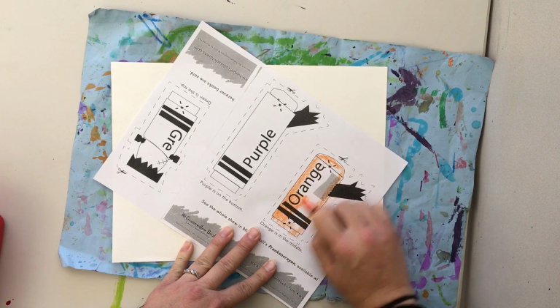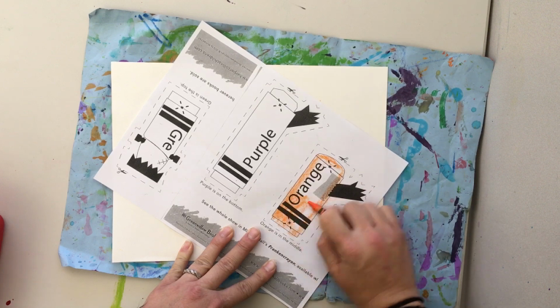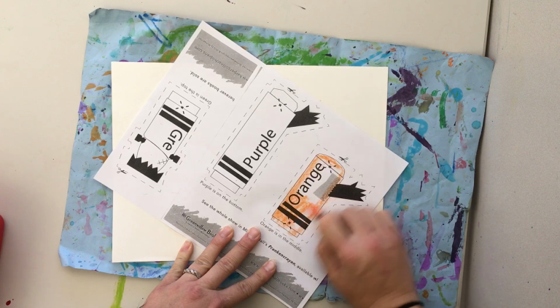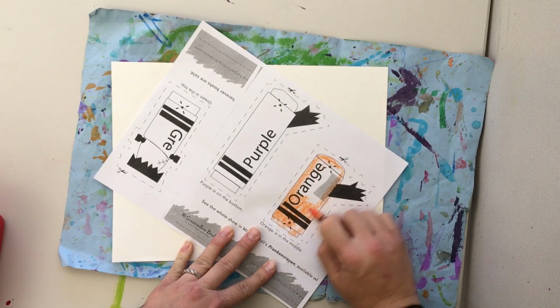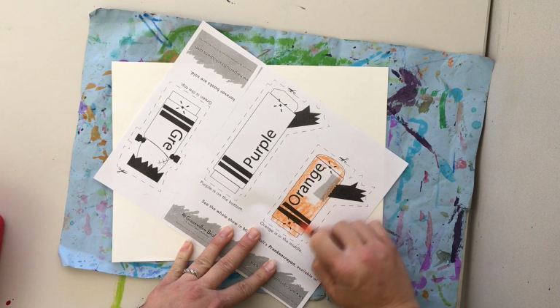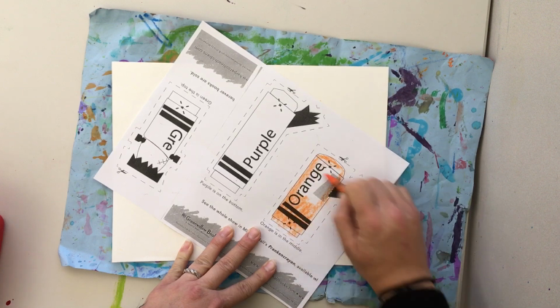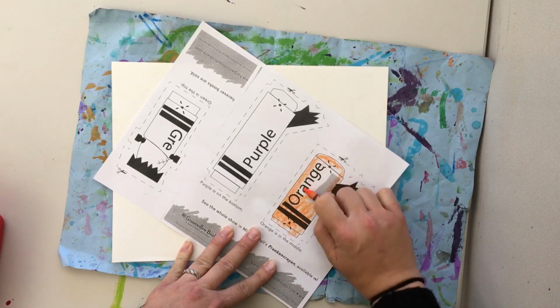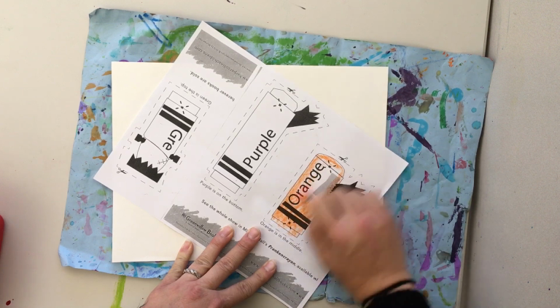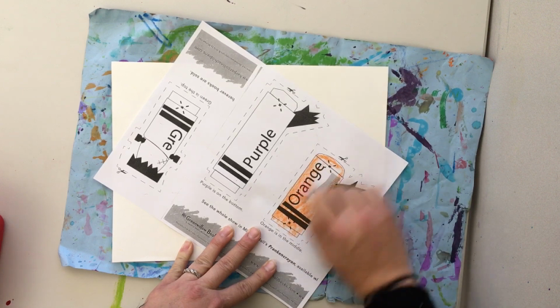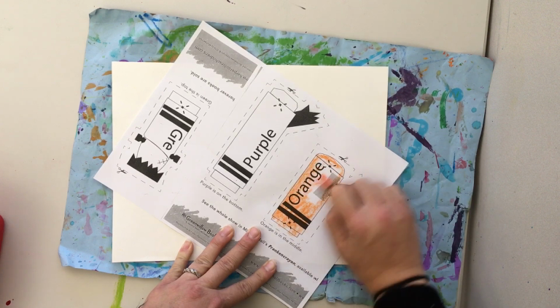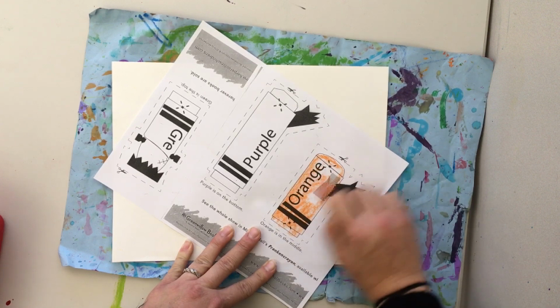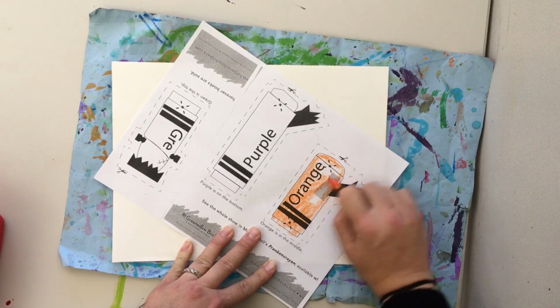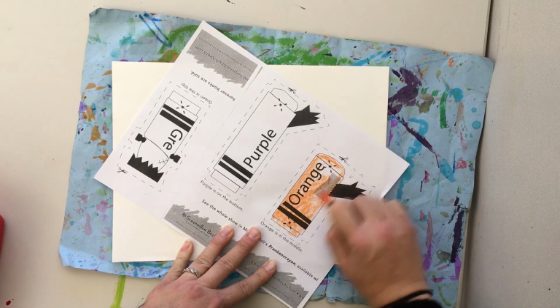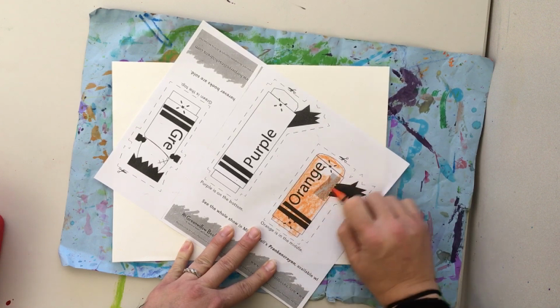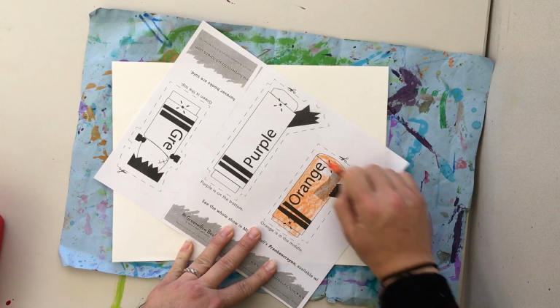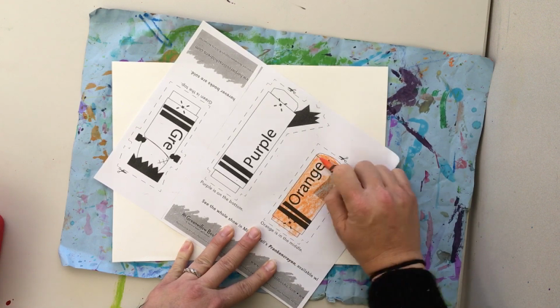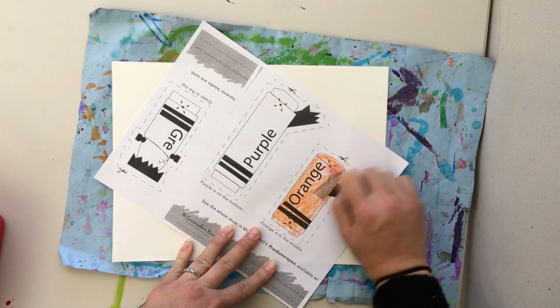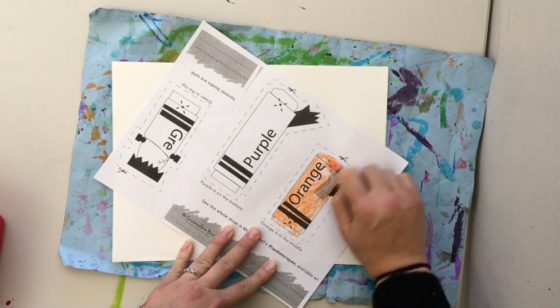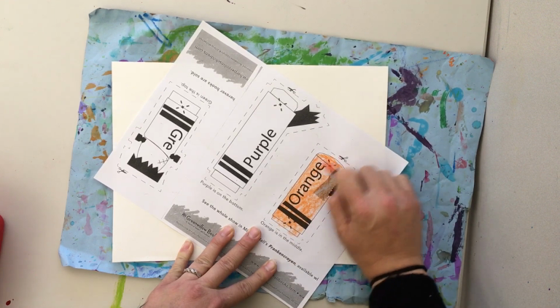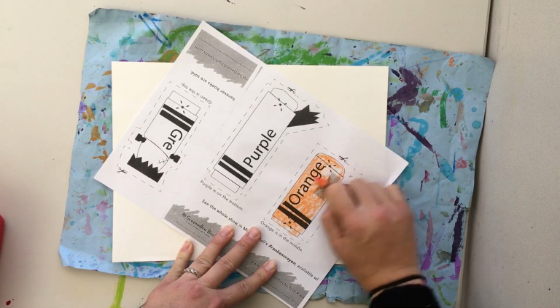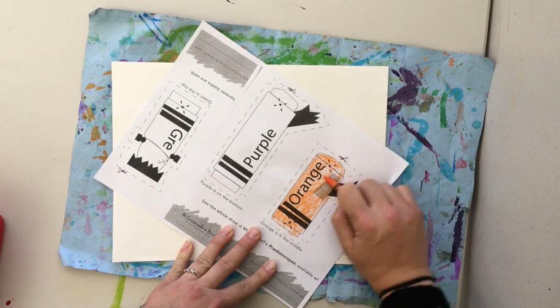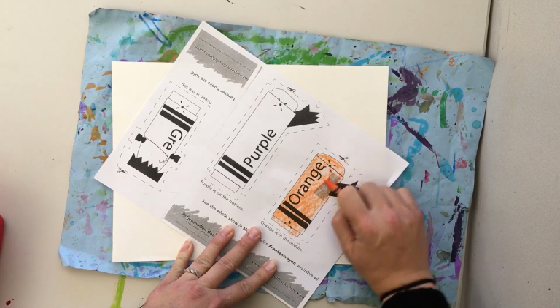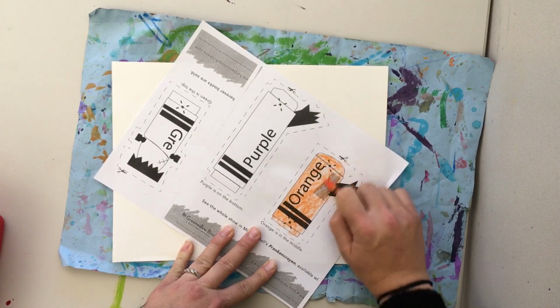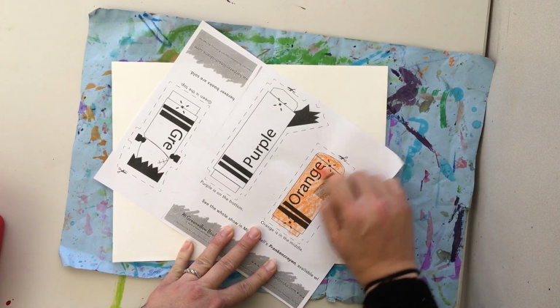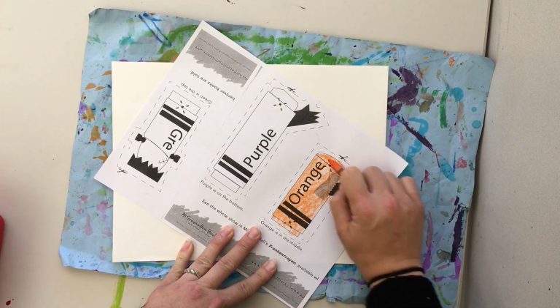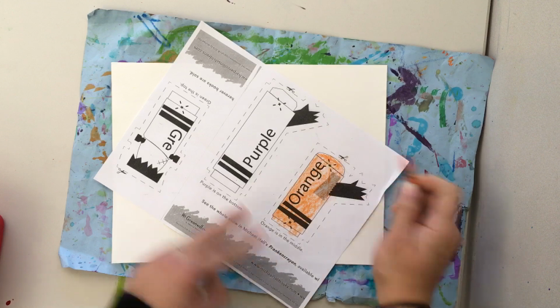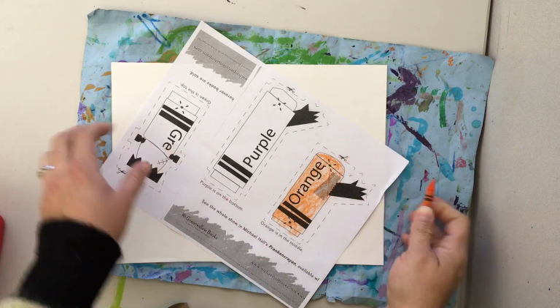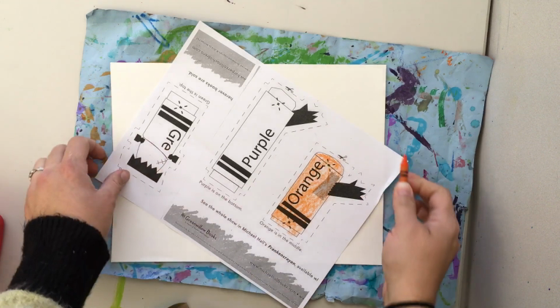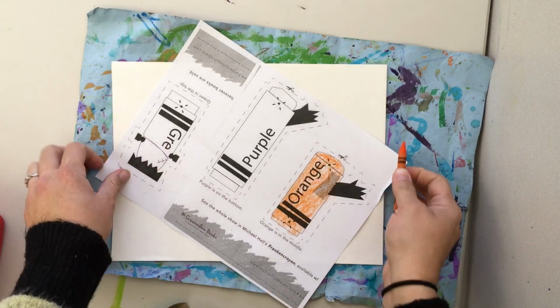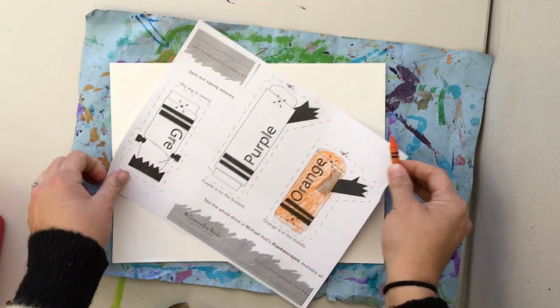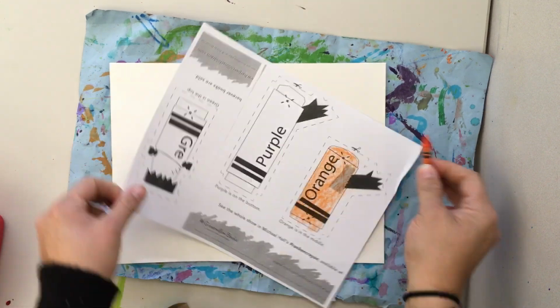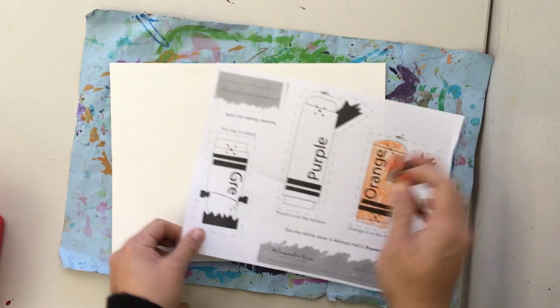One step, two steps, three steps — and I'm done with my orange color.